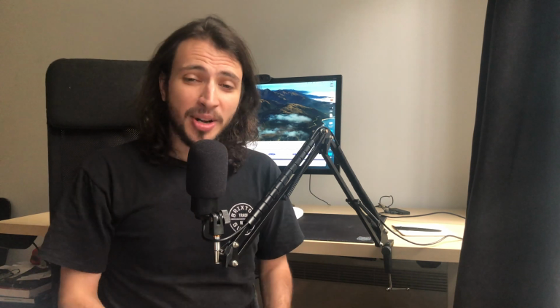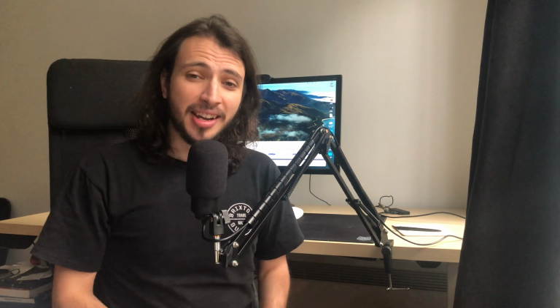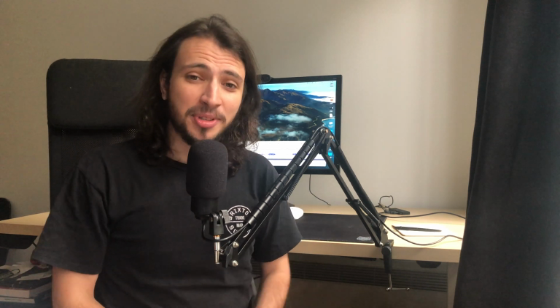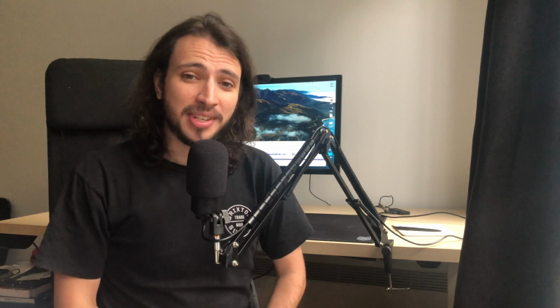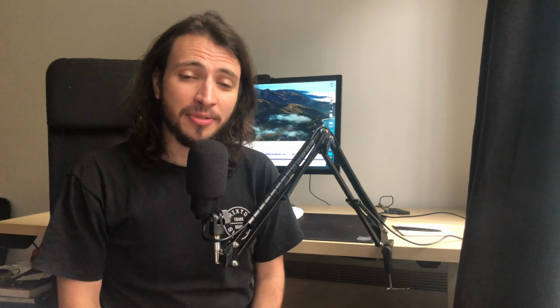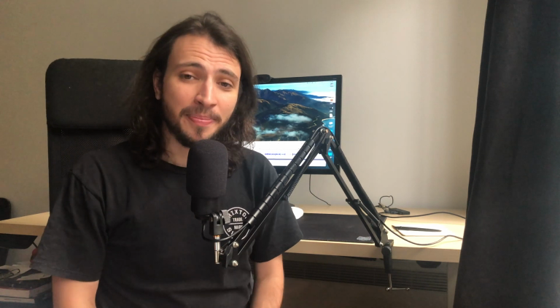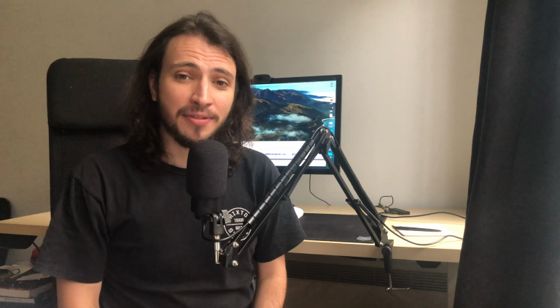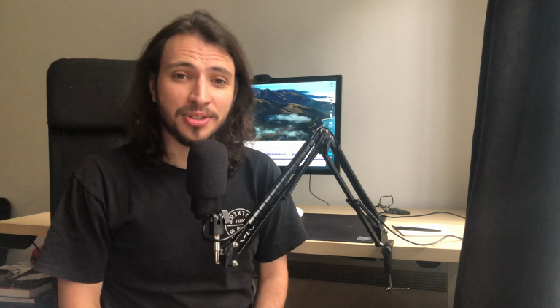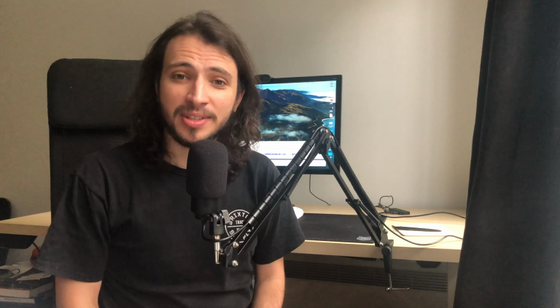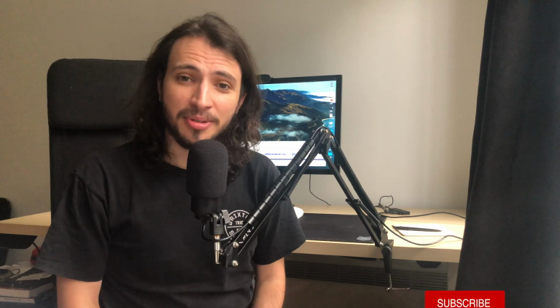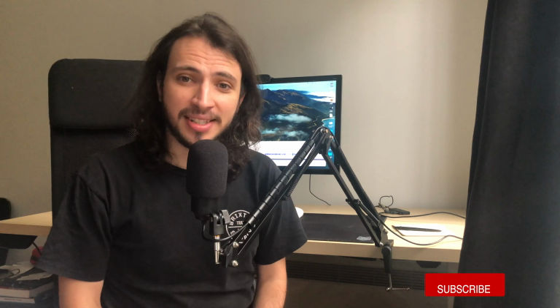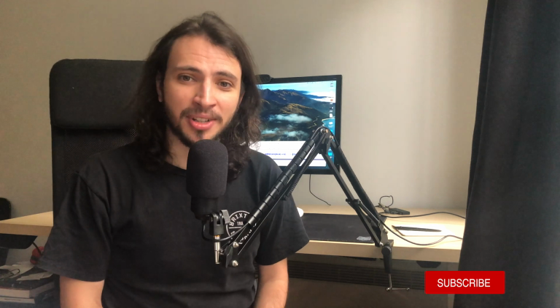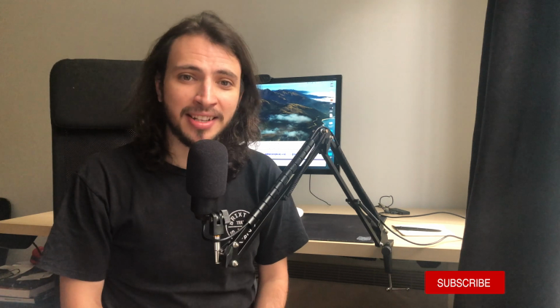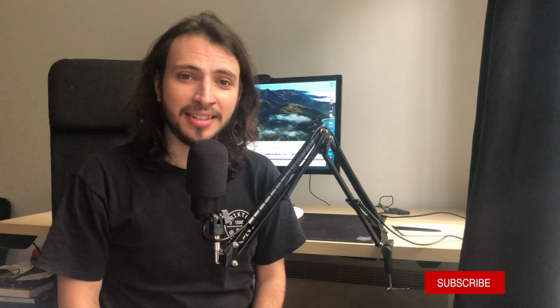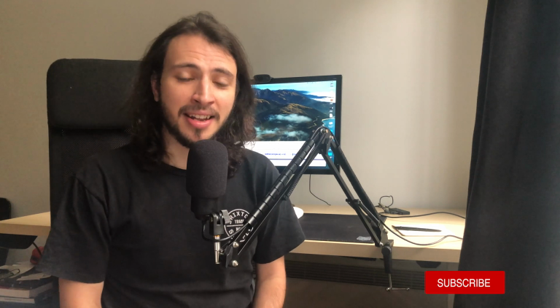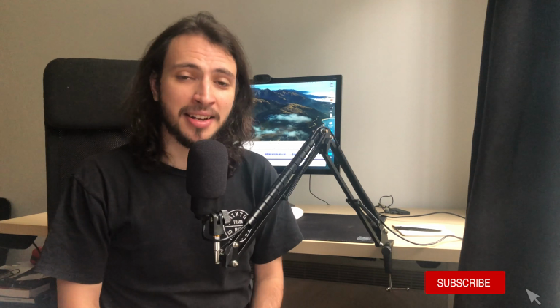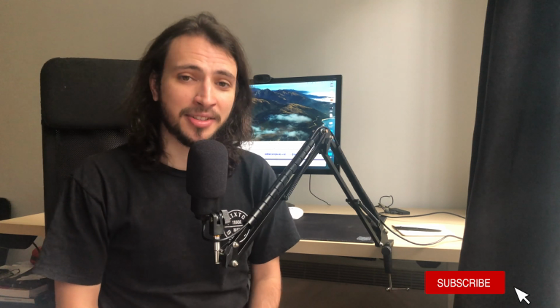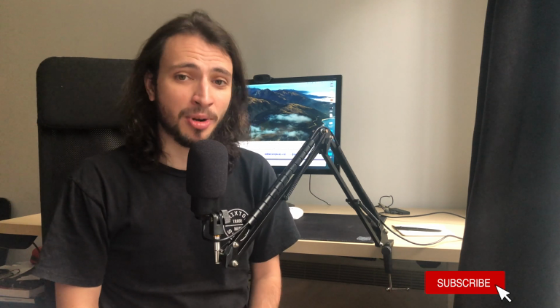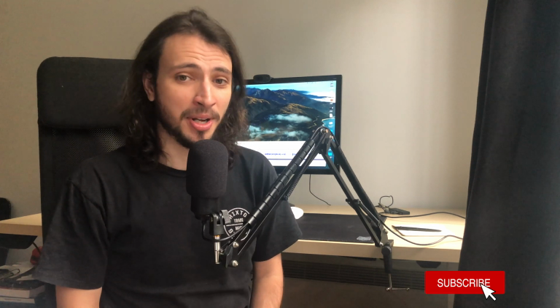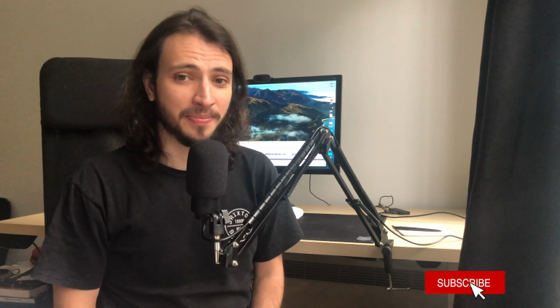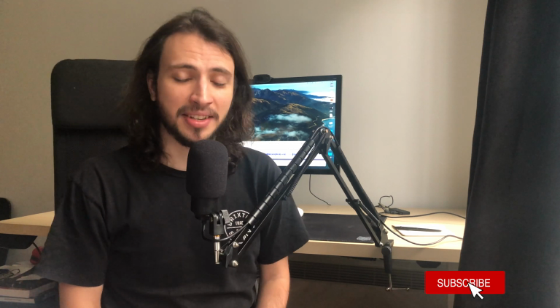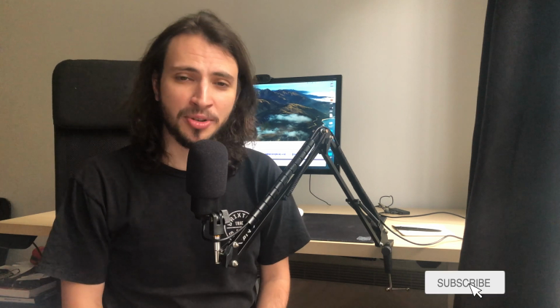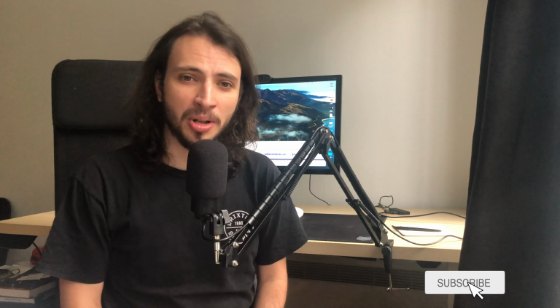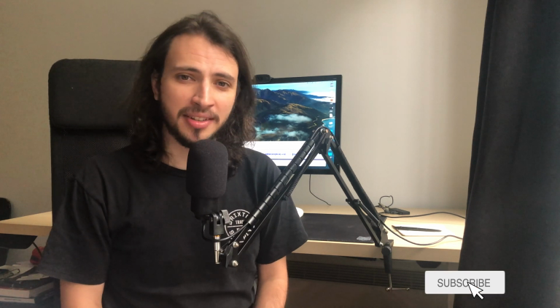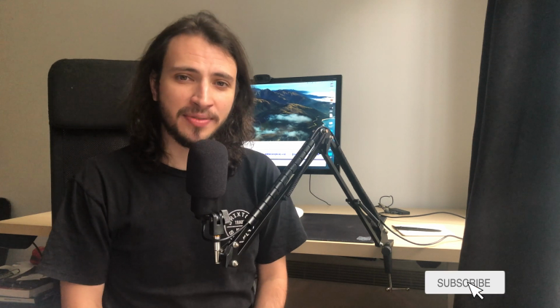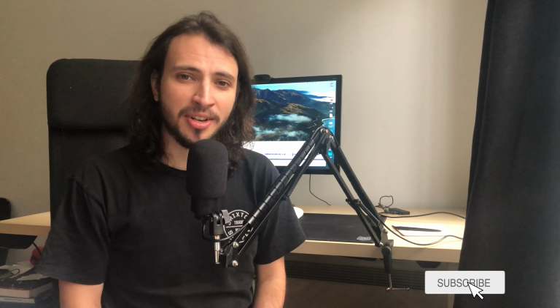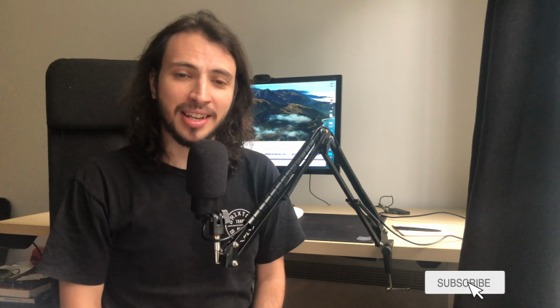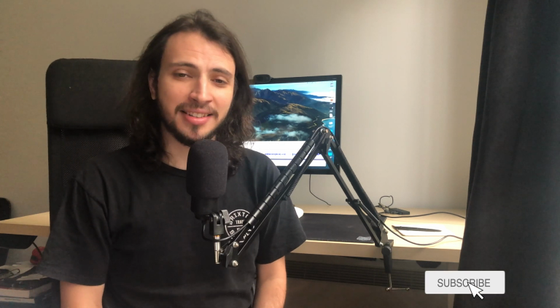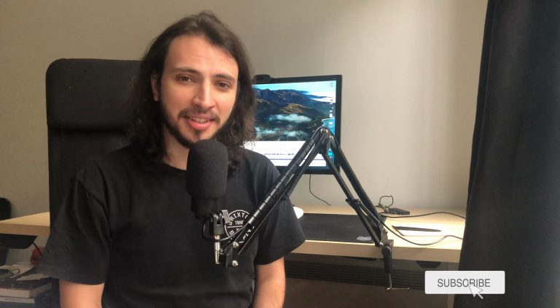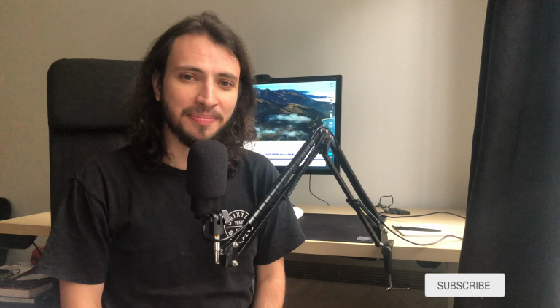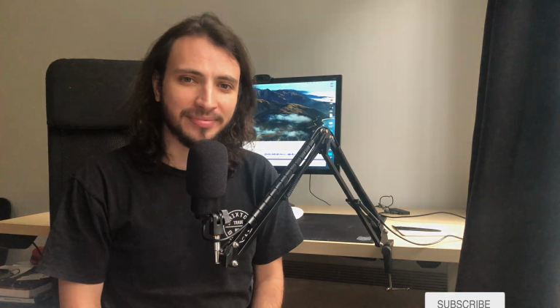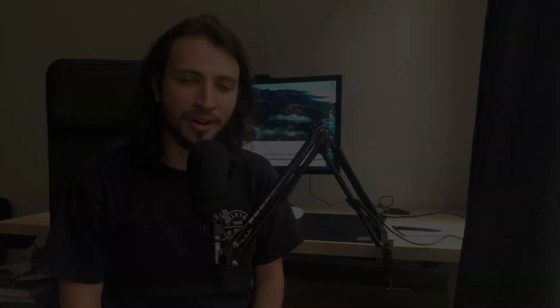Alright, I hope this was helpful. If you enjoyed this video, consider liking it and hitting the subscribe button. I'll see you all in the next video, and until then, take care.